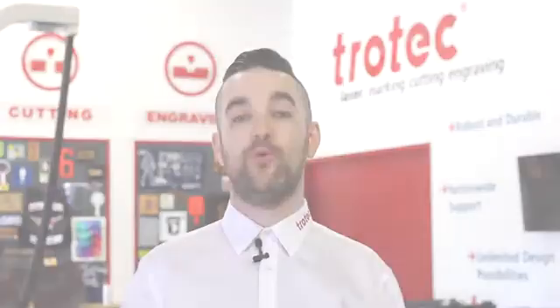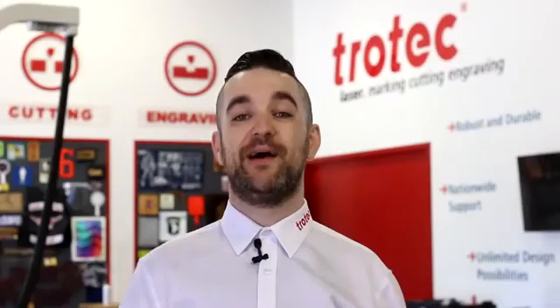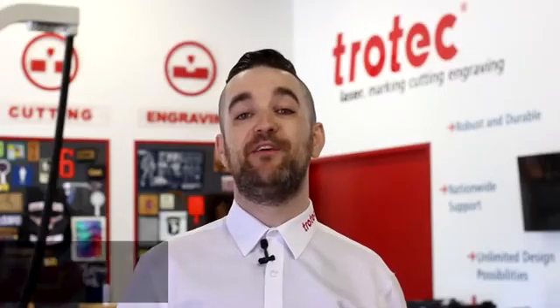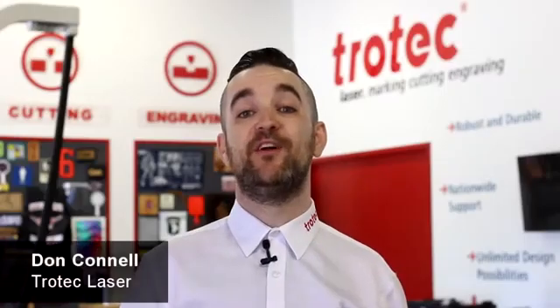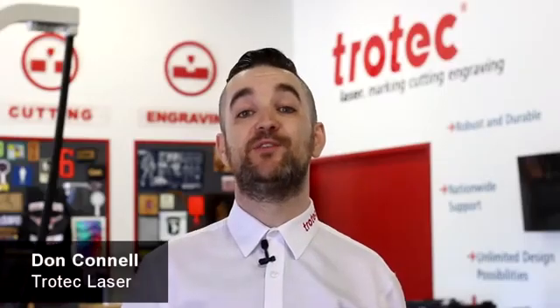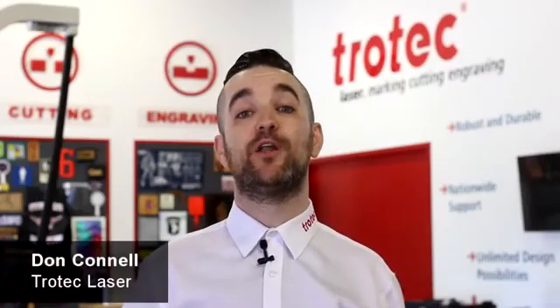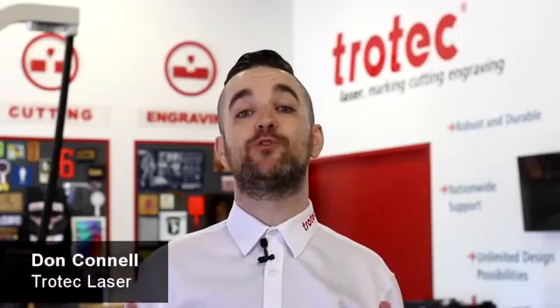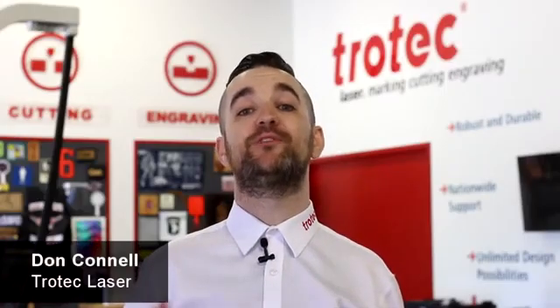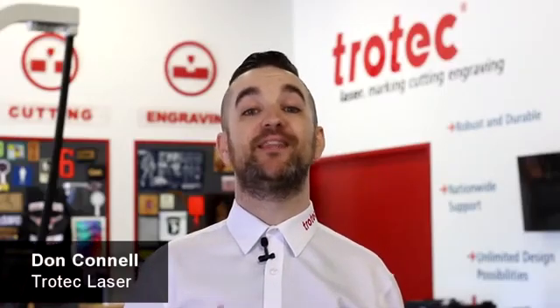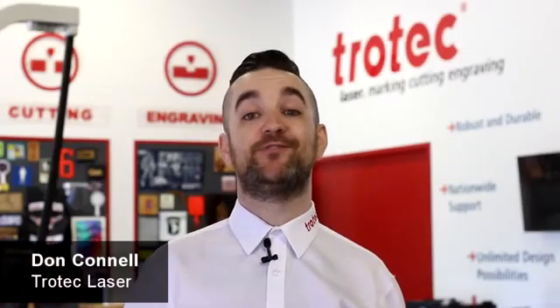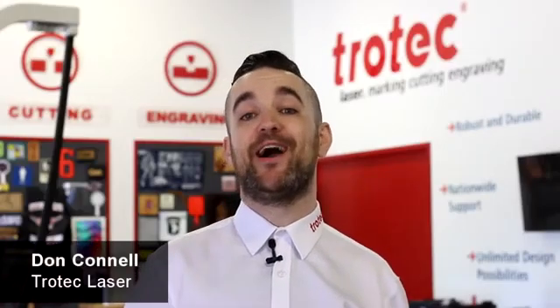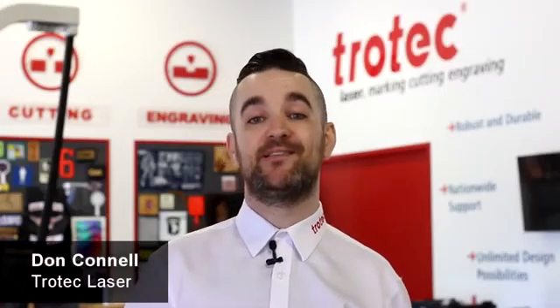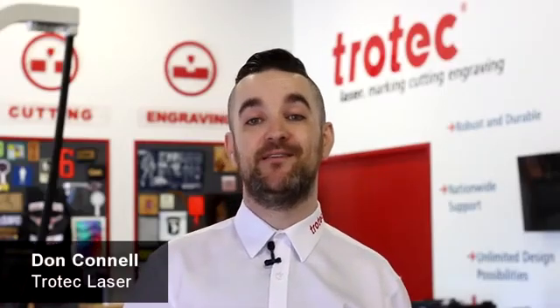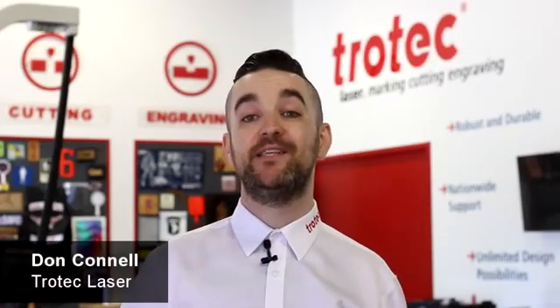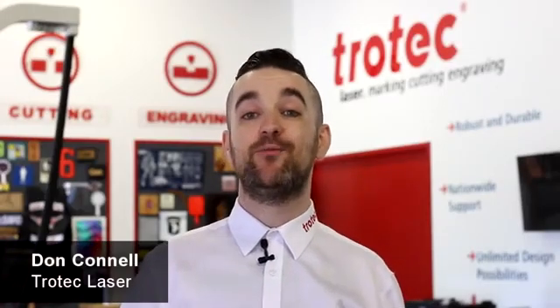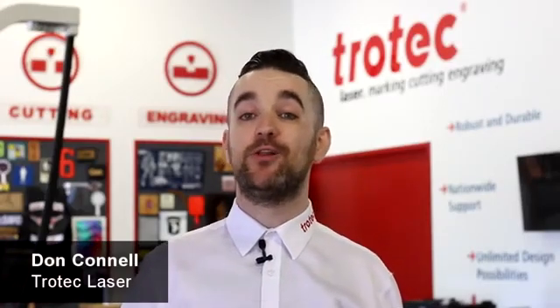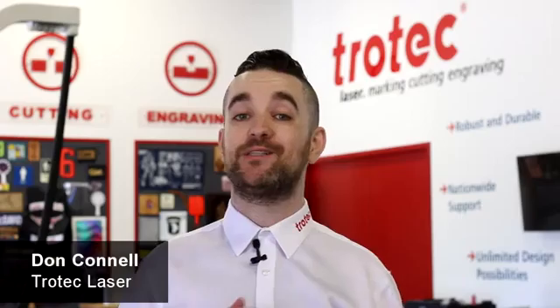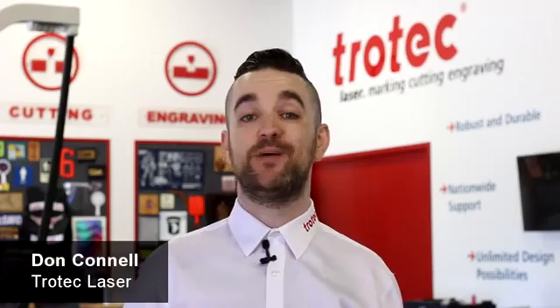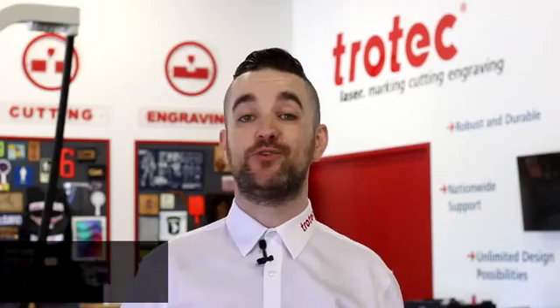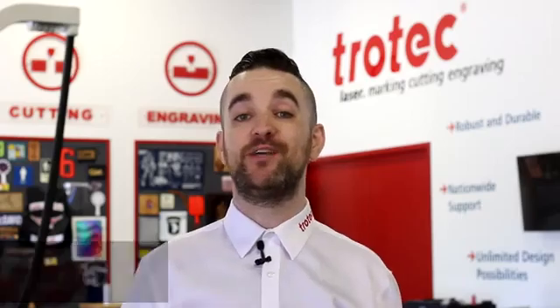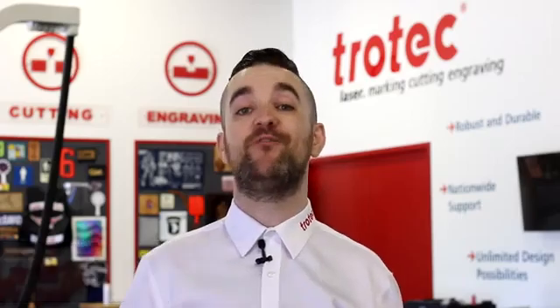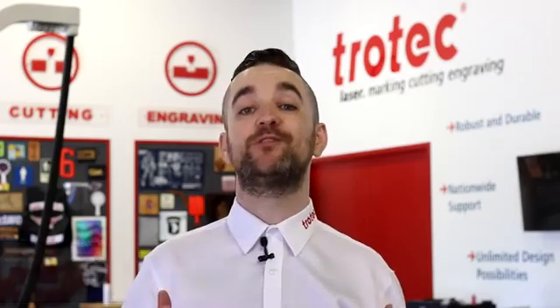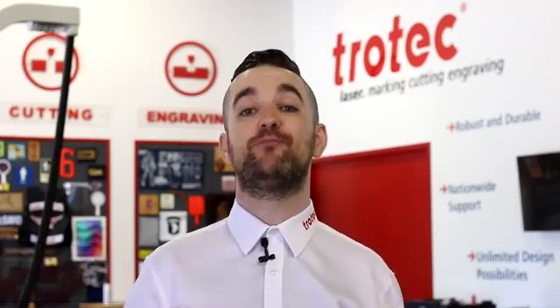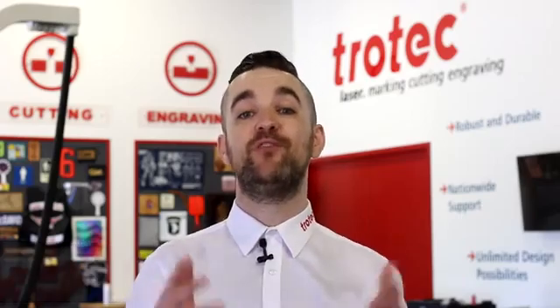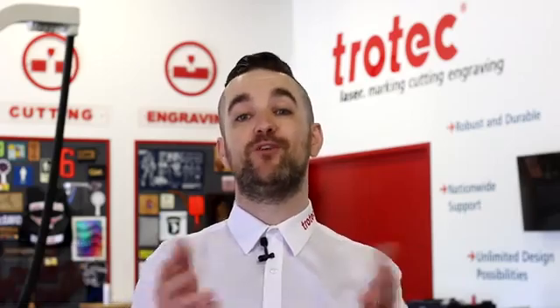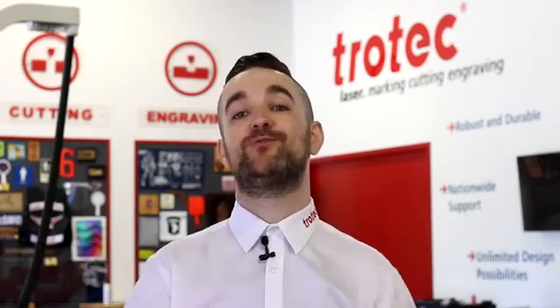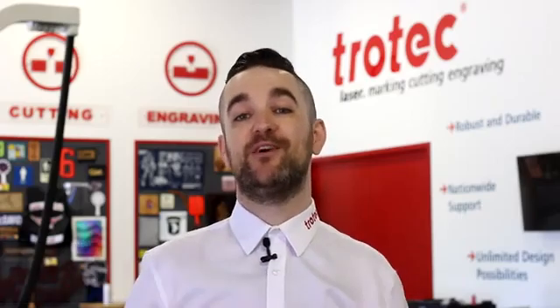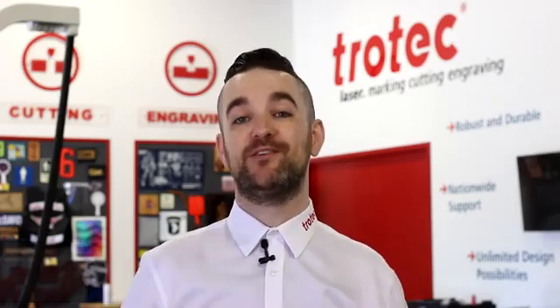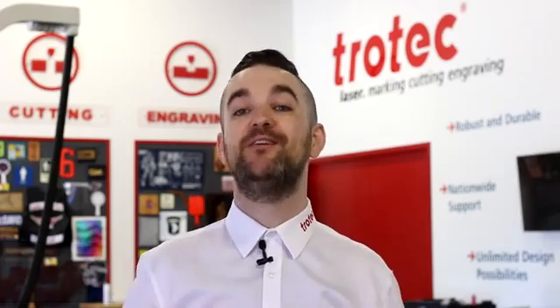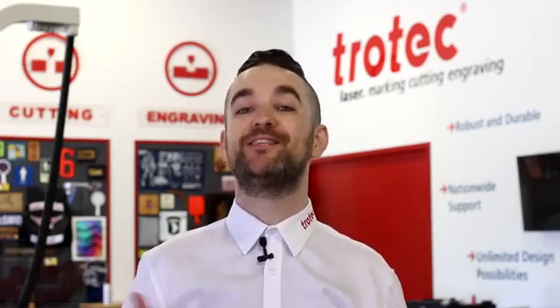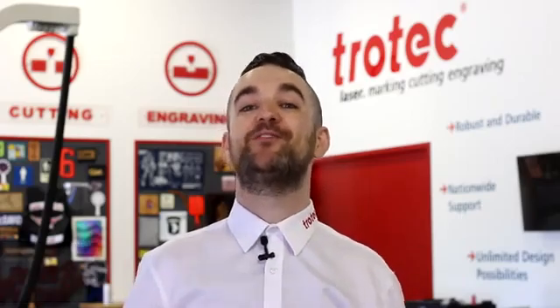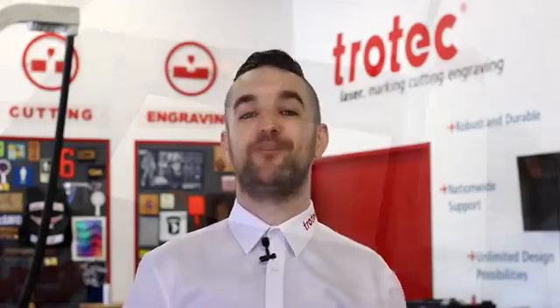What's happening friends? Don here with Trotec Laser Hacks. Today we're going to look at some tips and tricks focused on improving your laser skills. Let's get started.